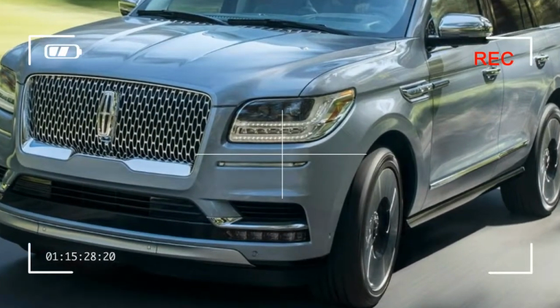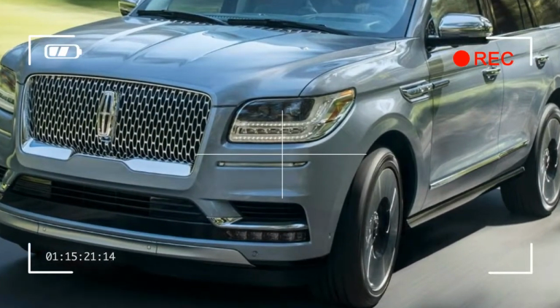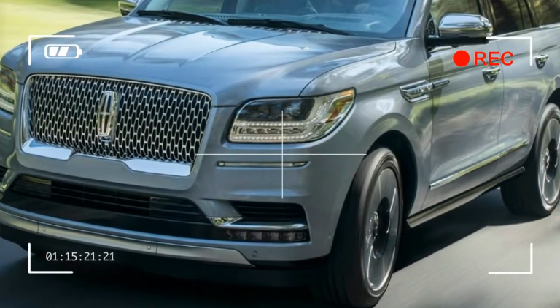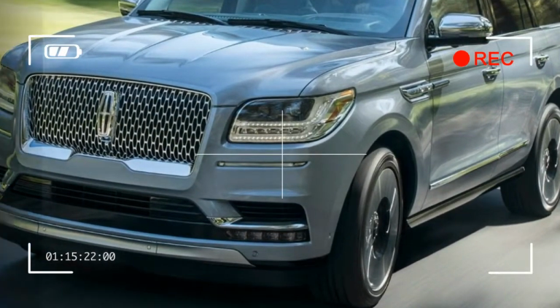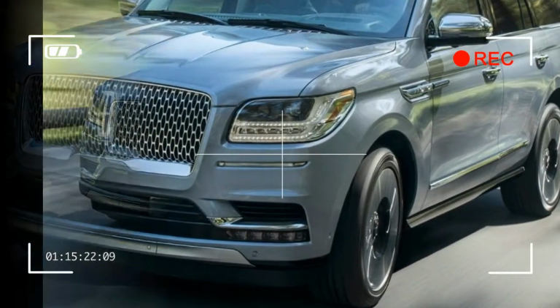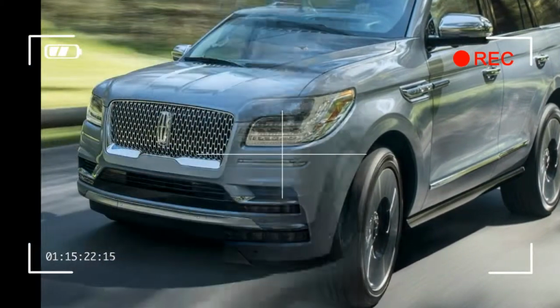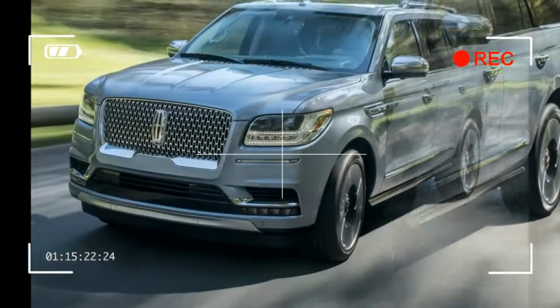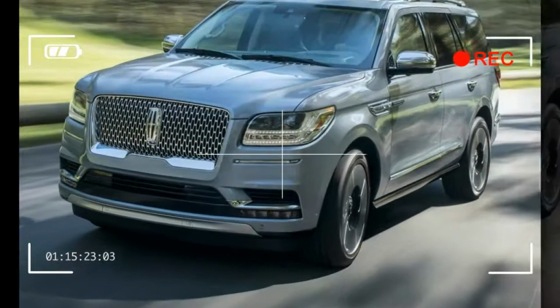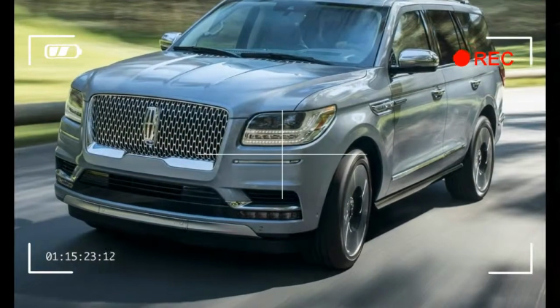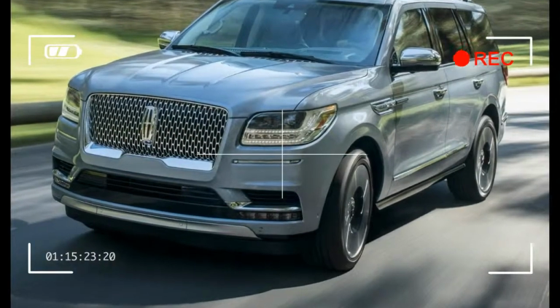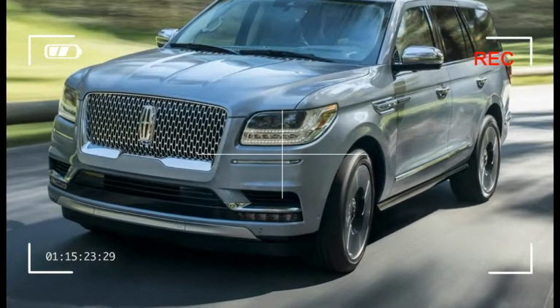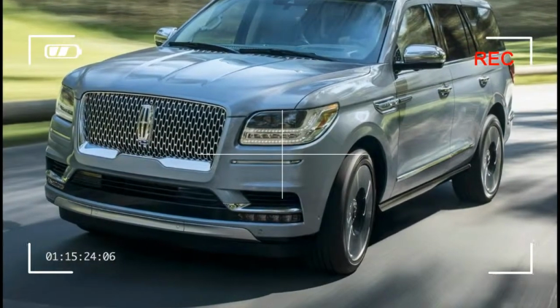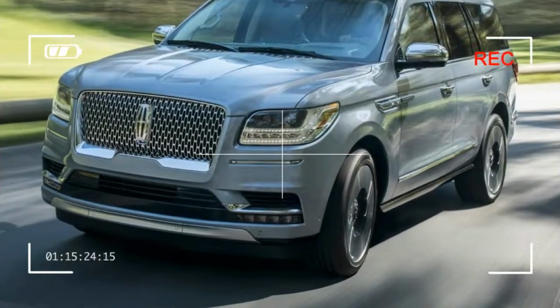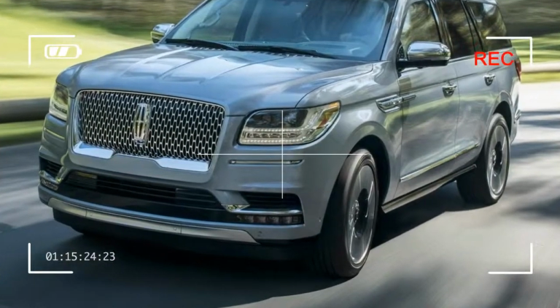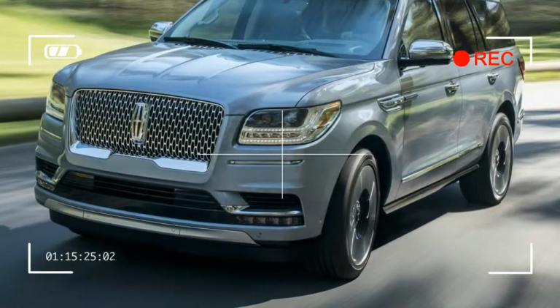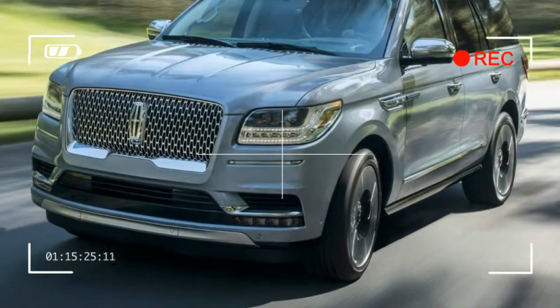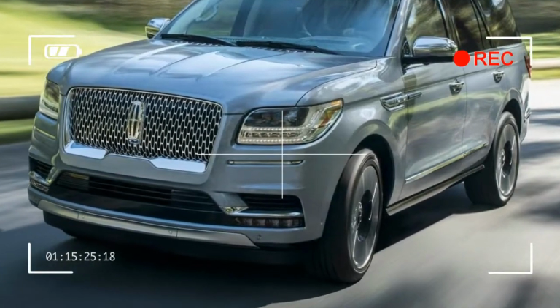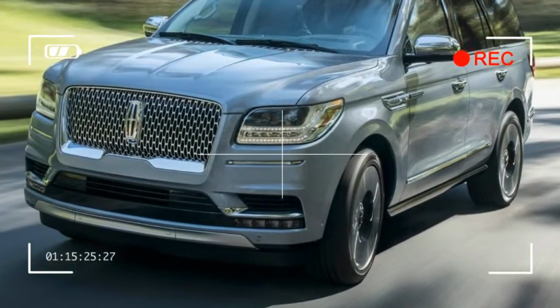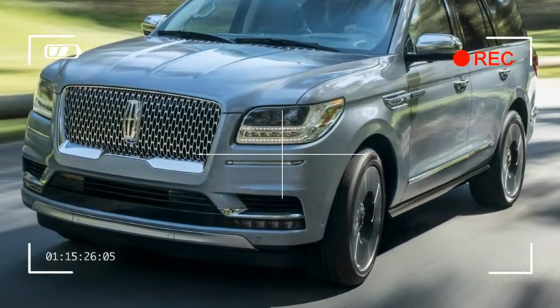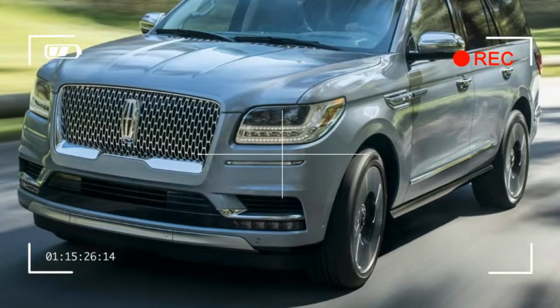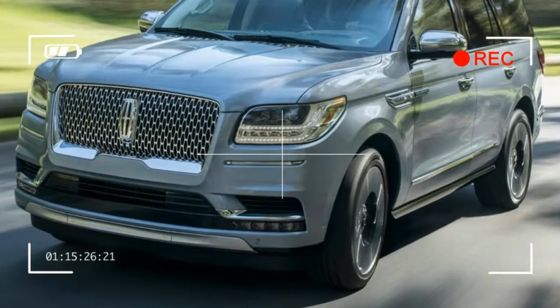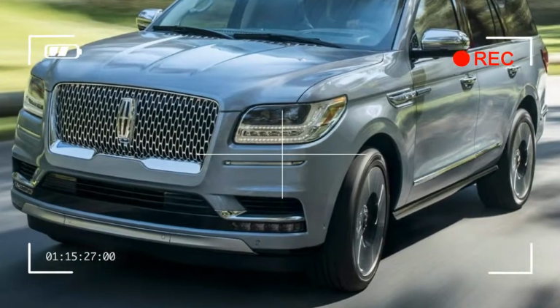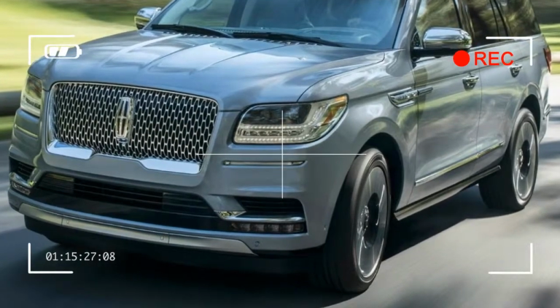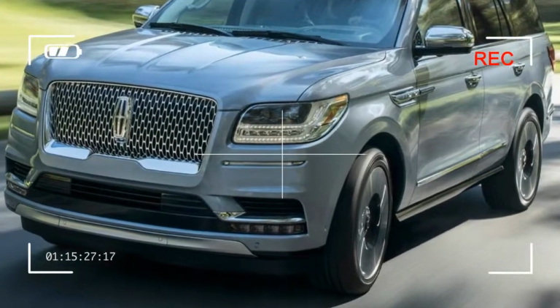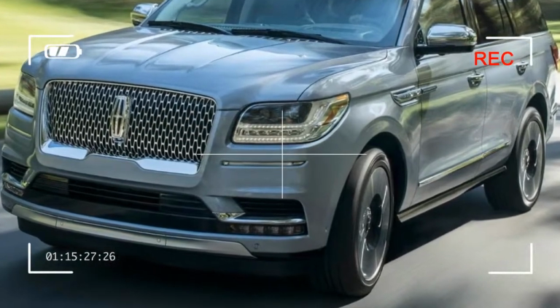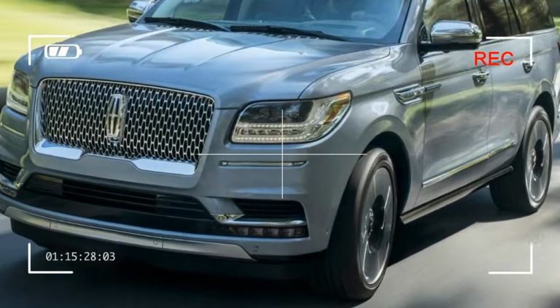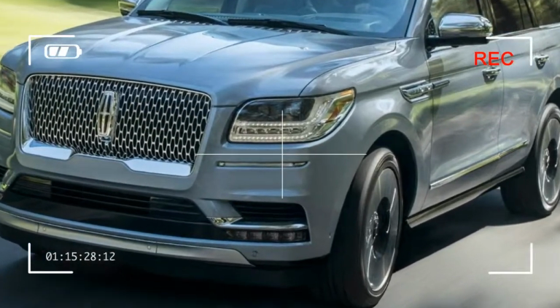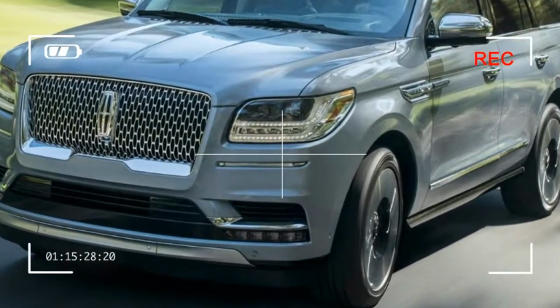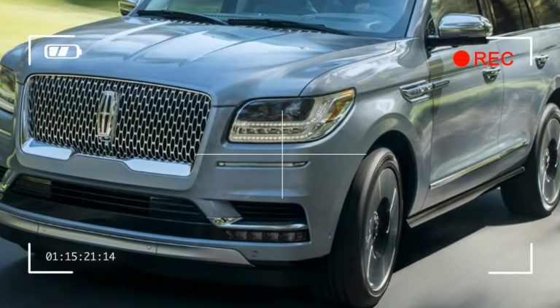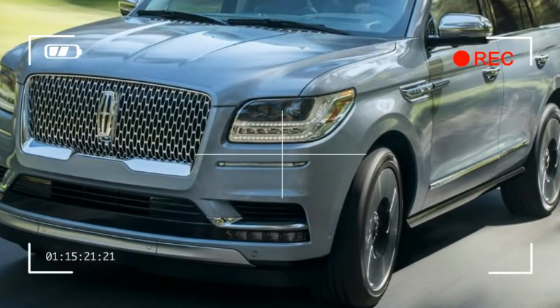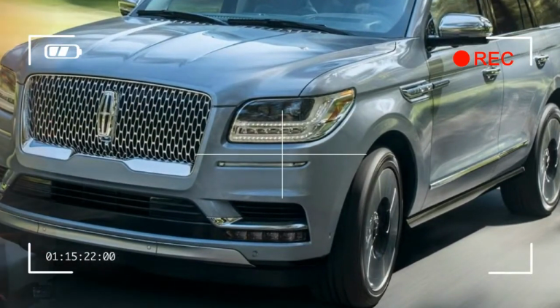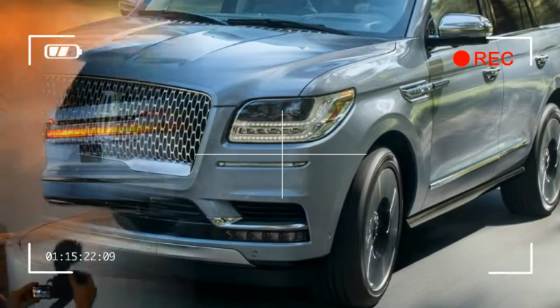Available assist features include a wide-angle view camera and a back-up camera.